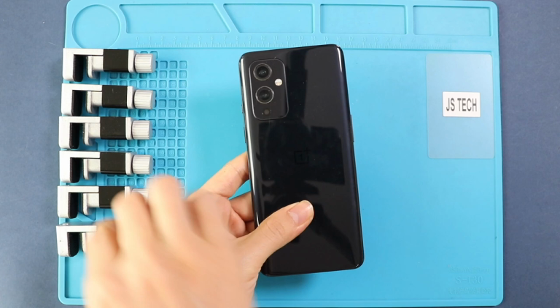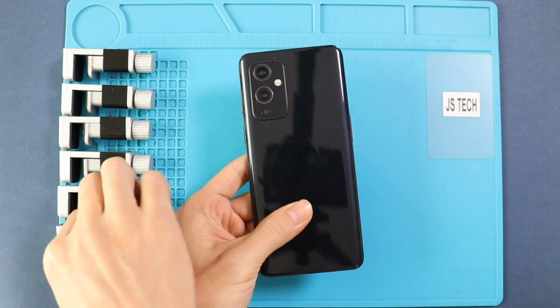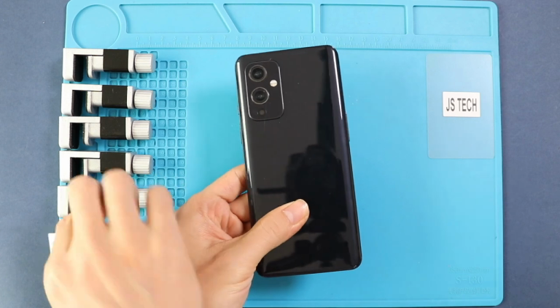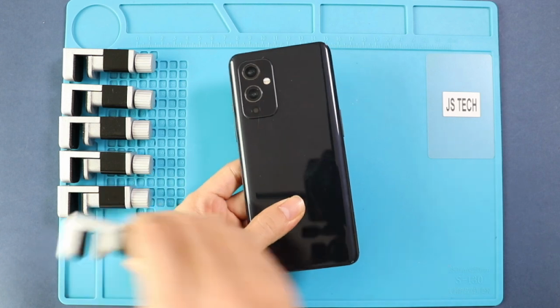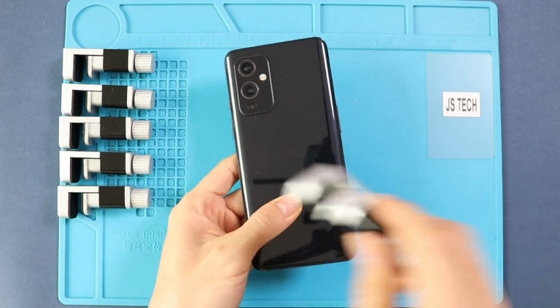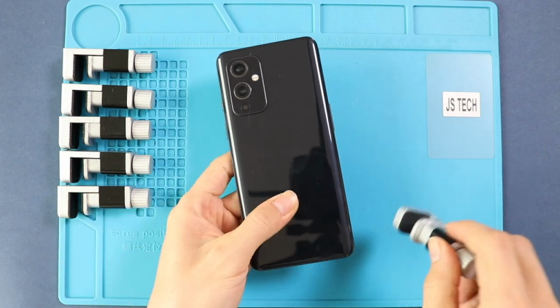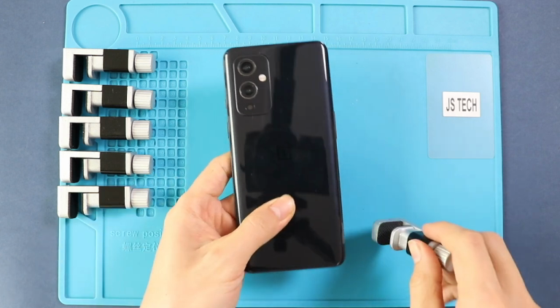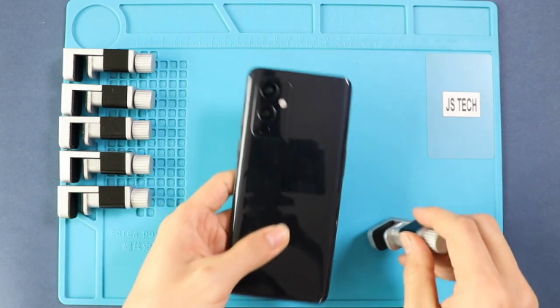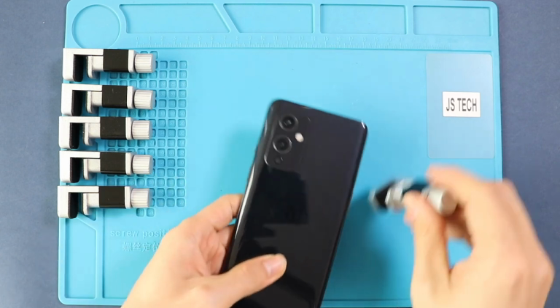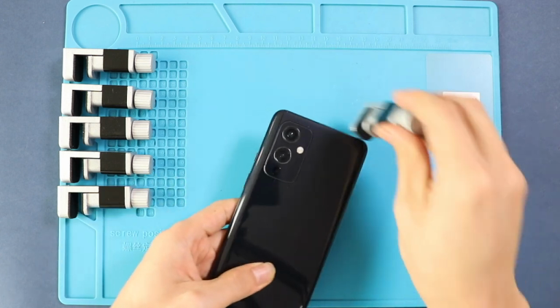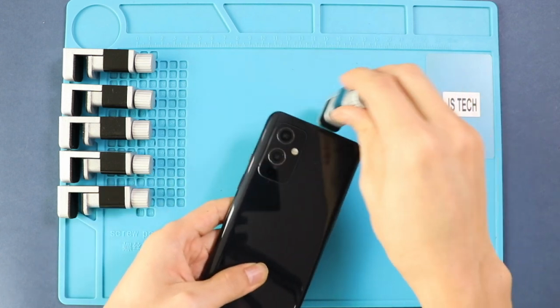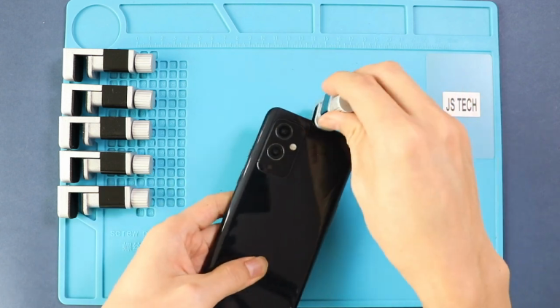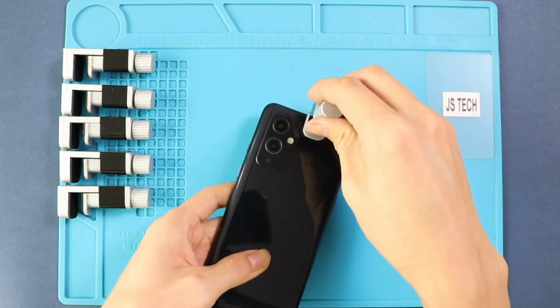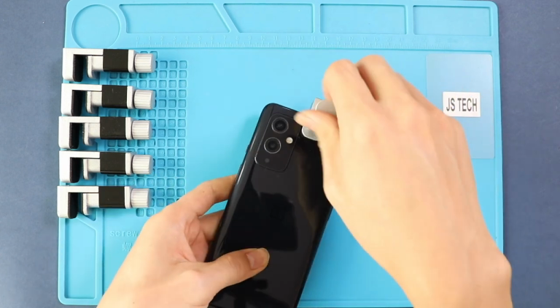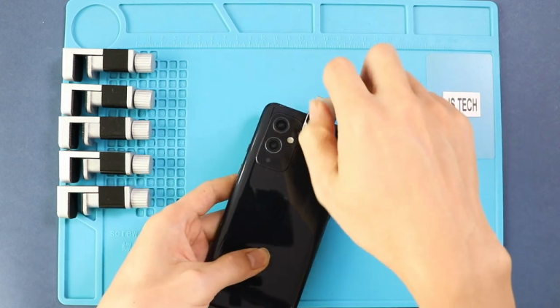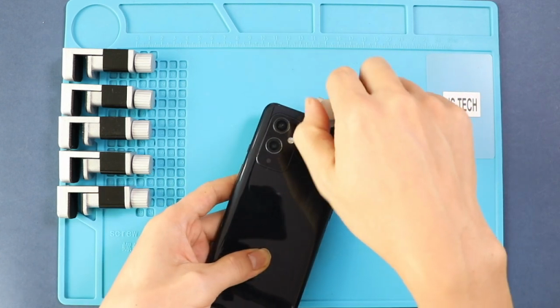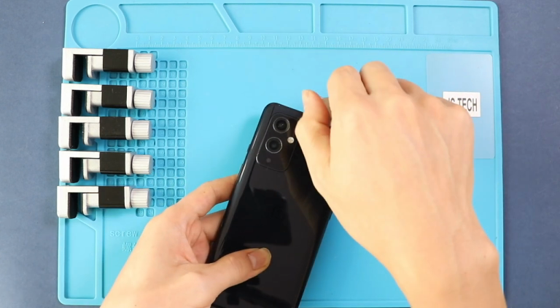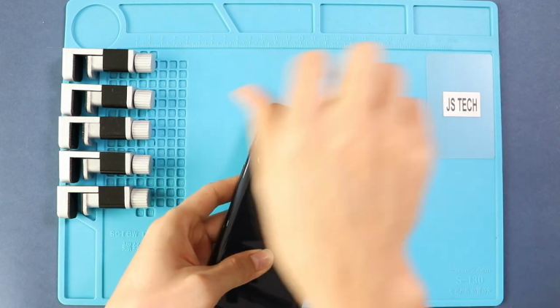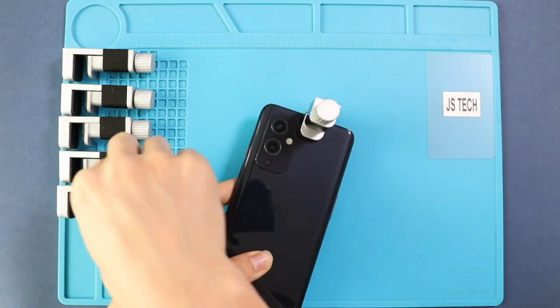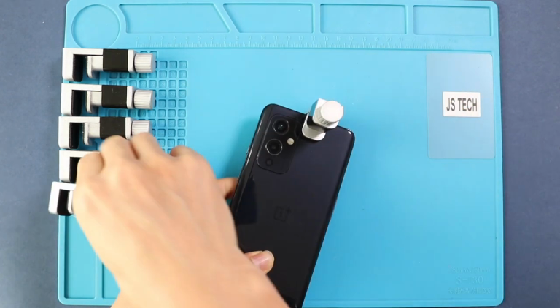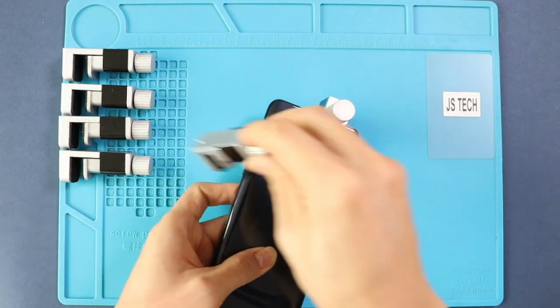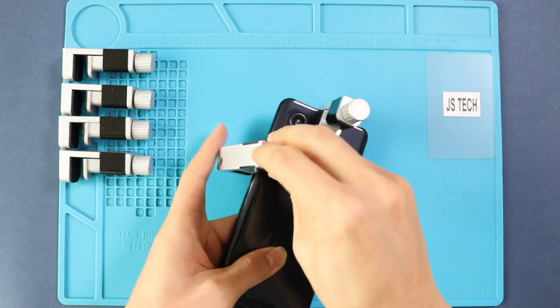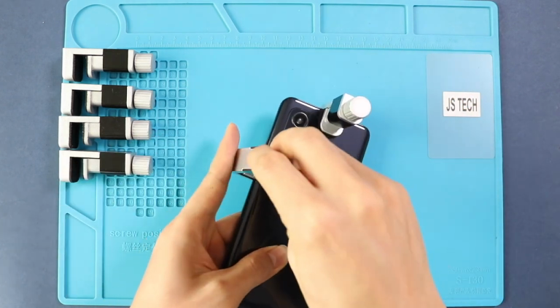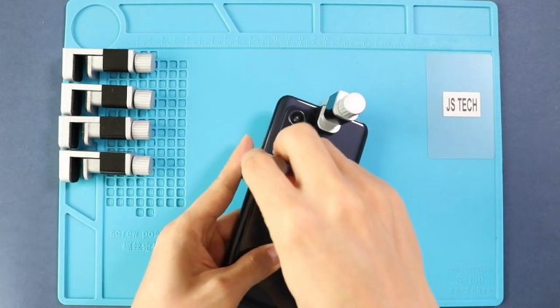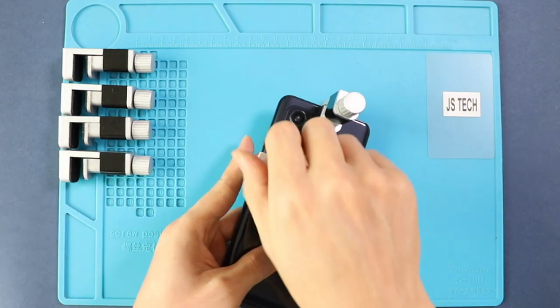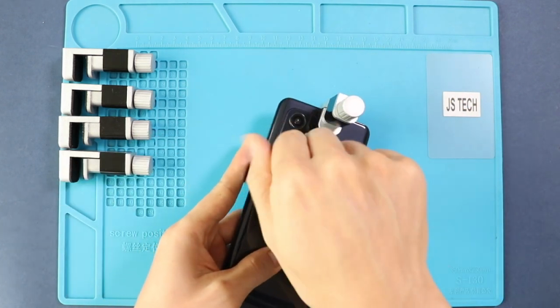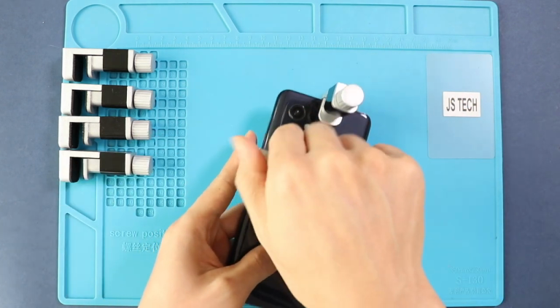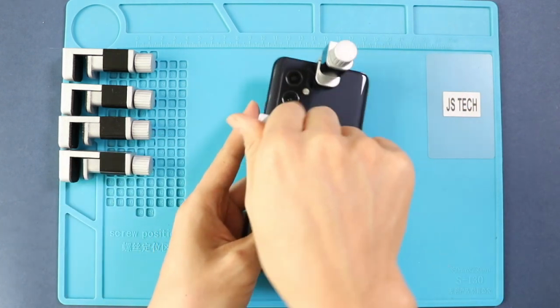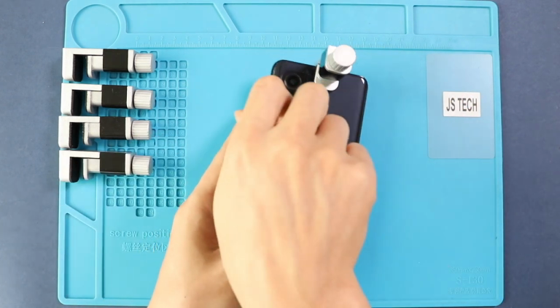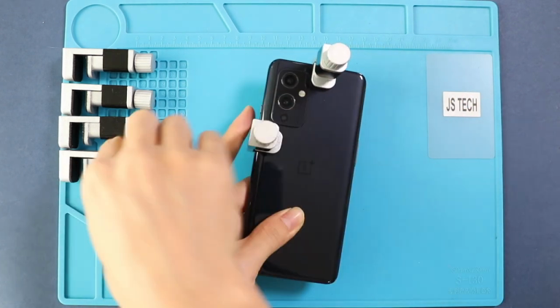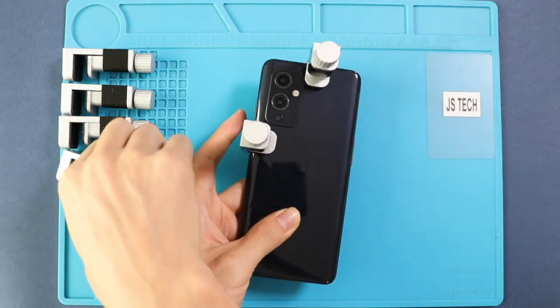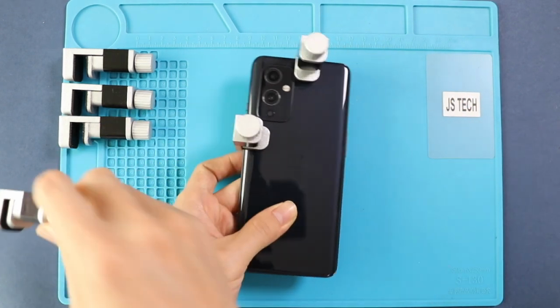Finally, apply binding glue to secure the rear cover to the body. If needed, you can use some rubber bands and leave them for some time.